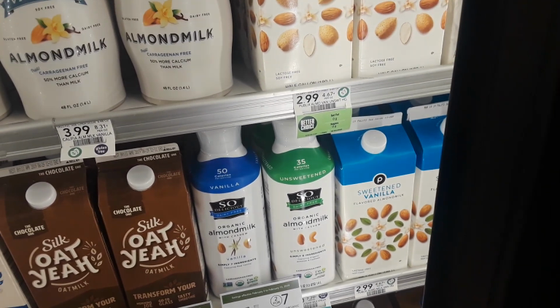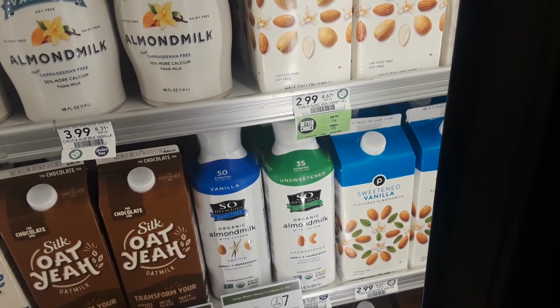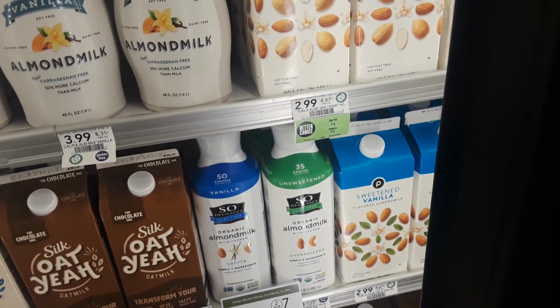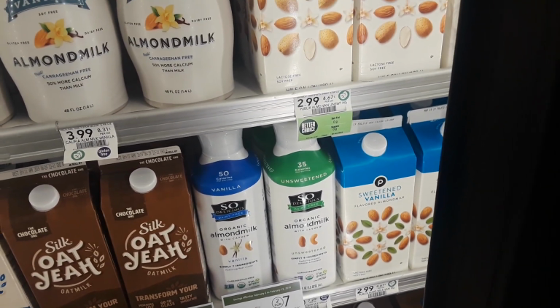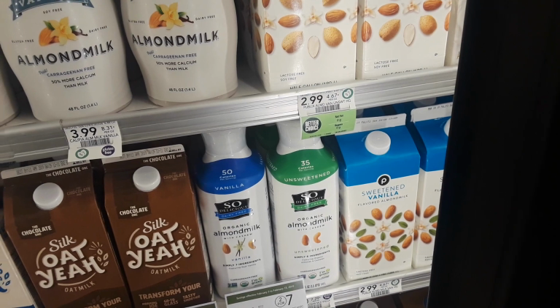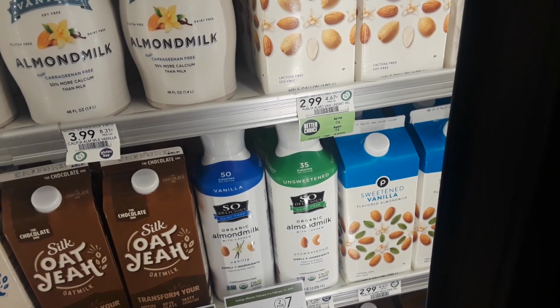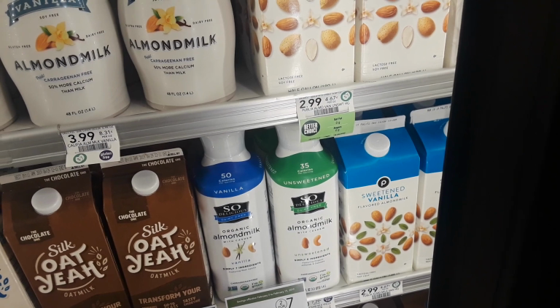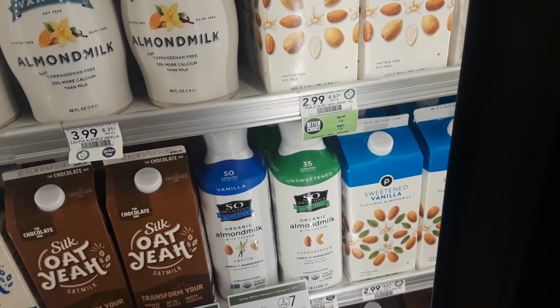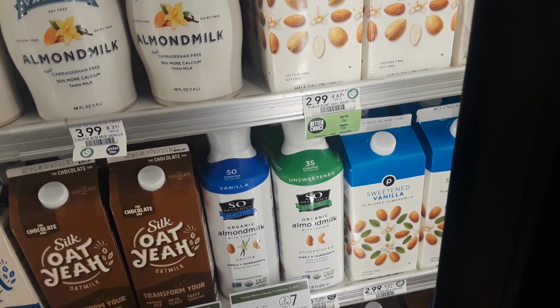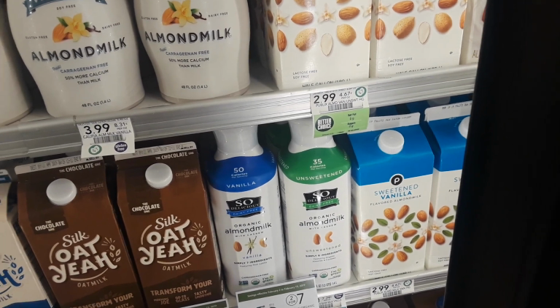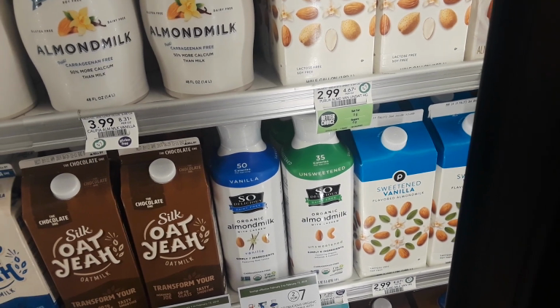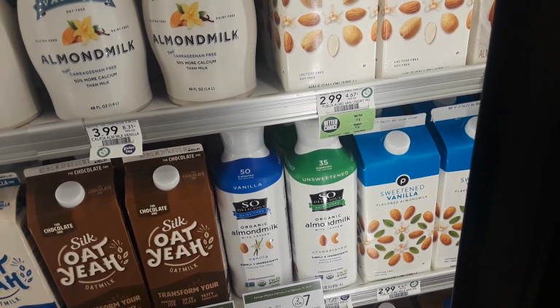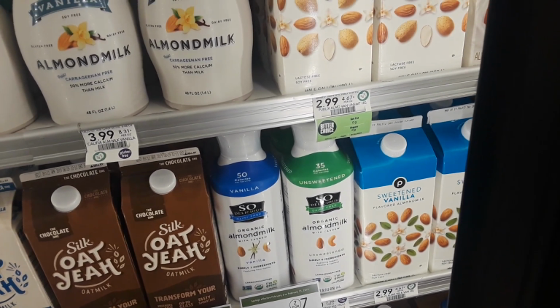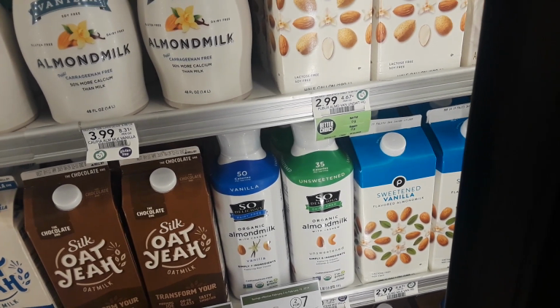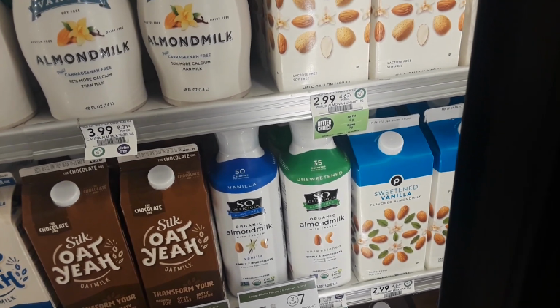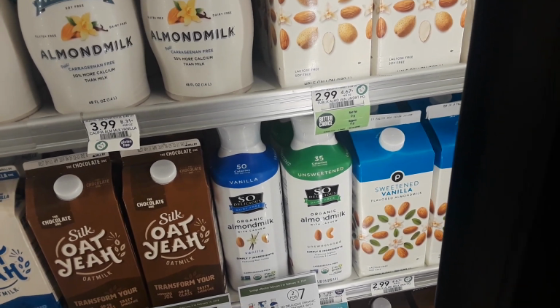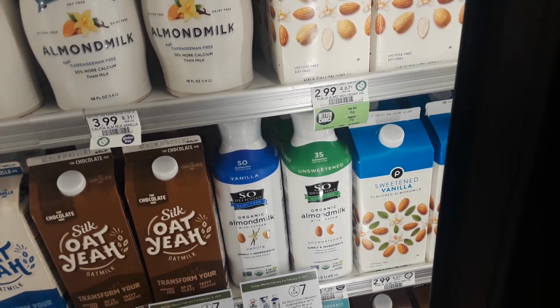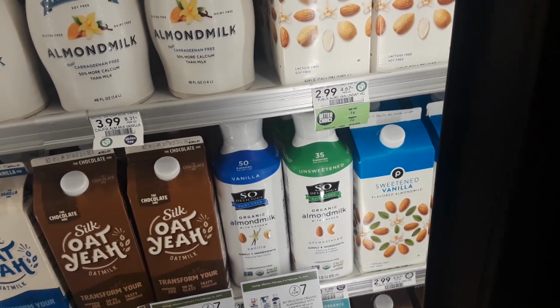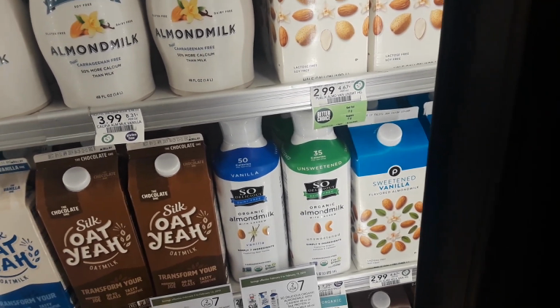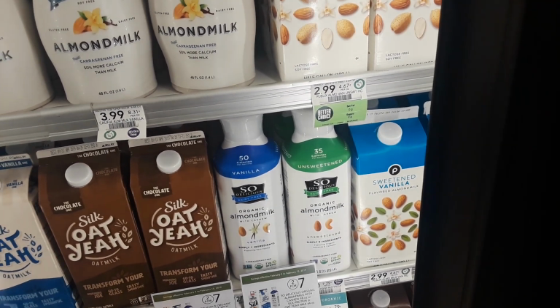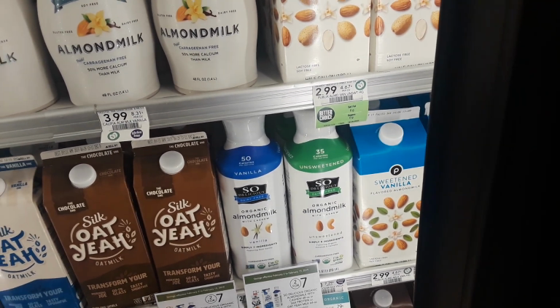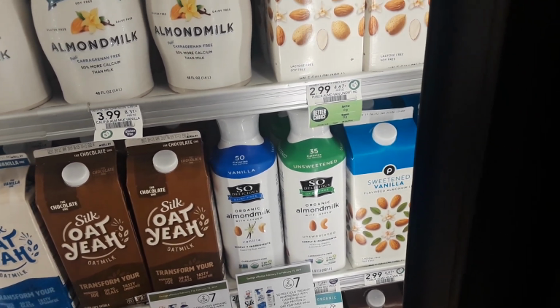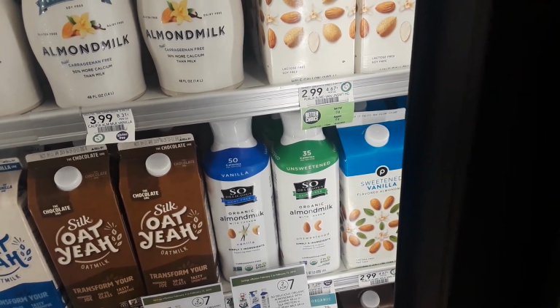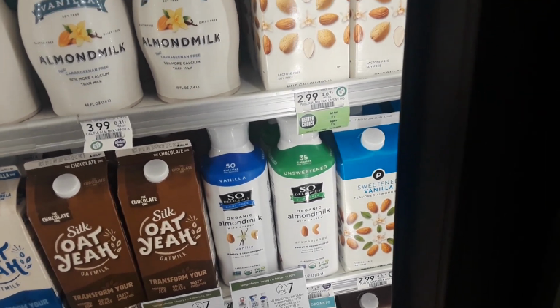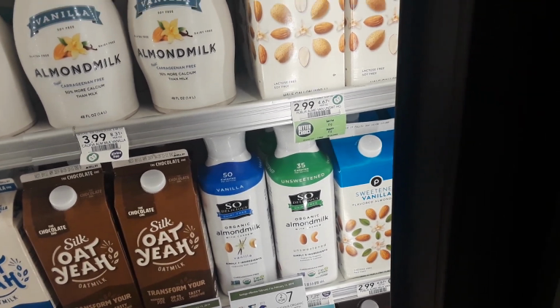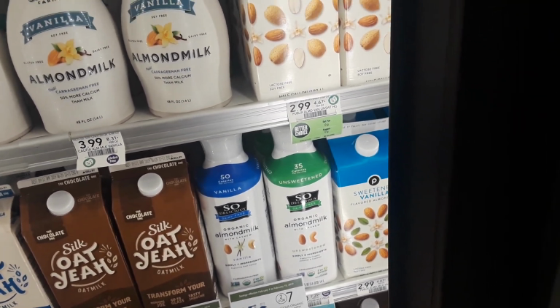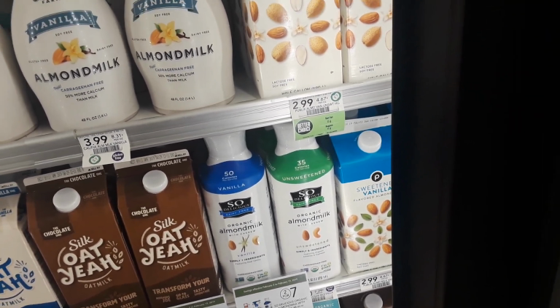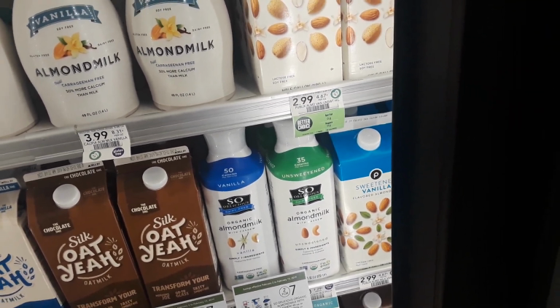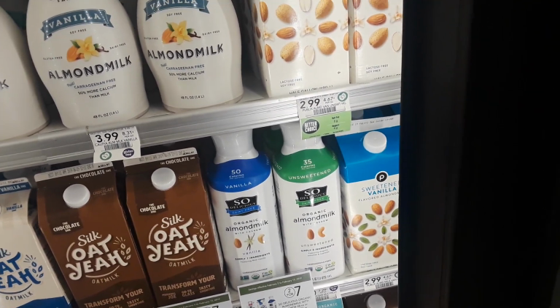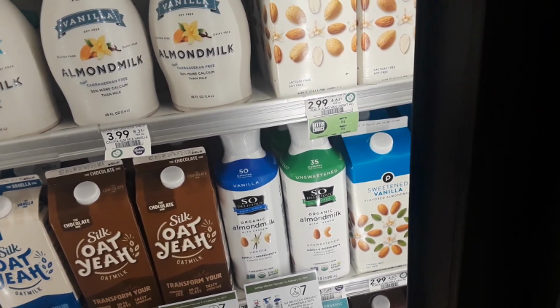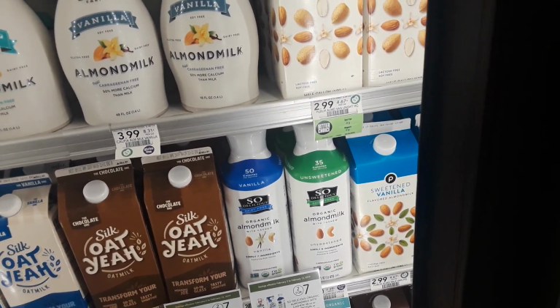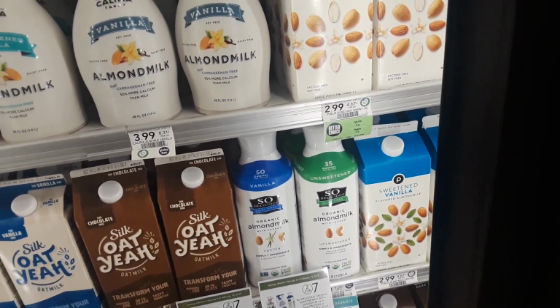Great deal. They're regularly like $4.29, so pretty good deal.